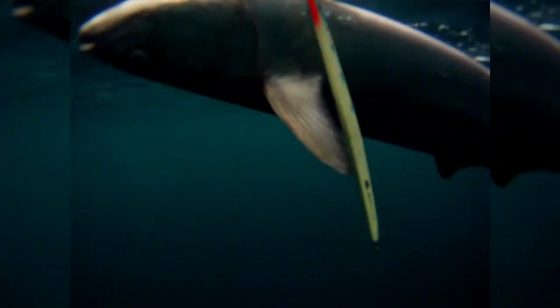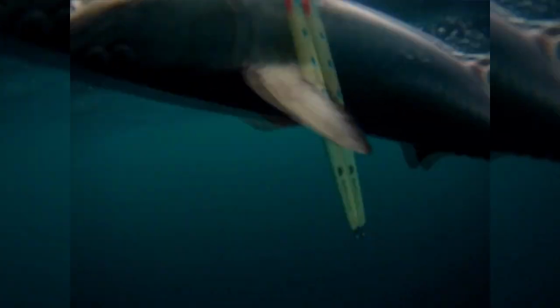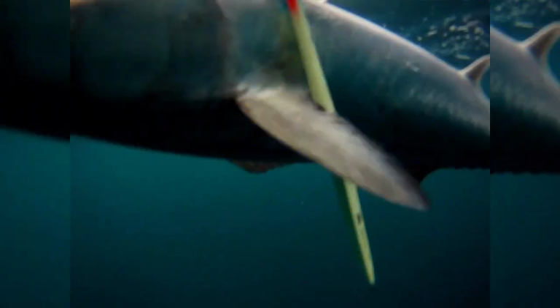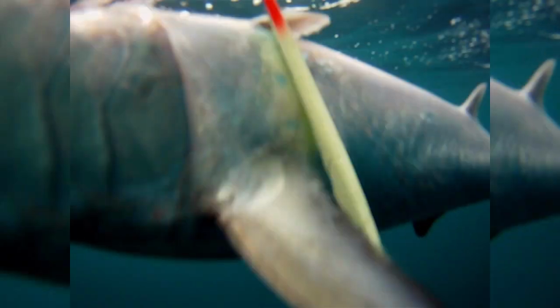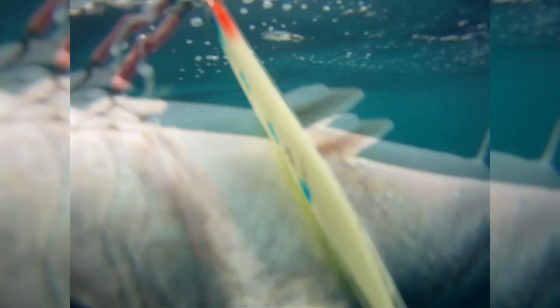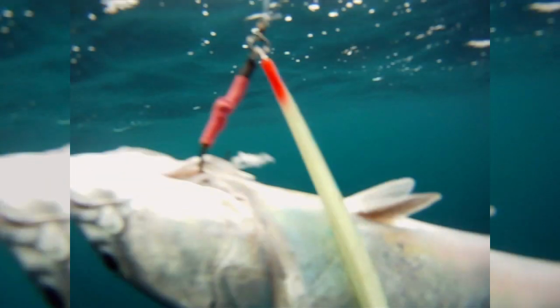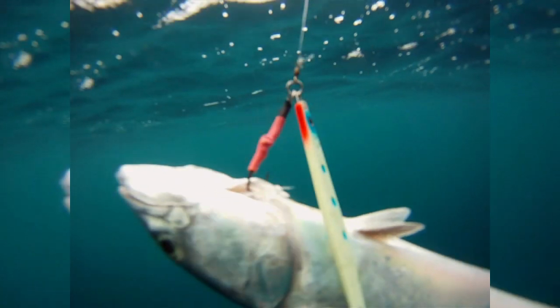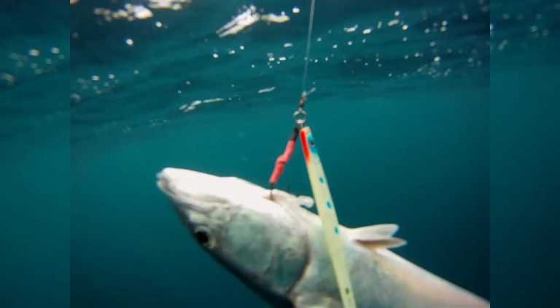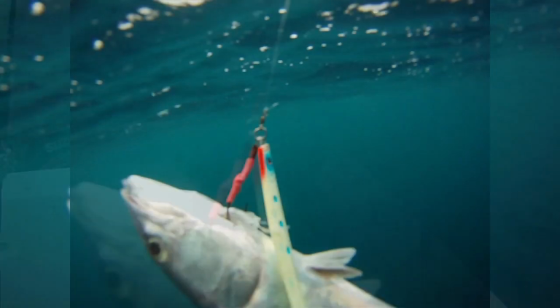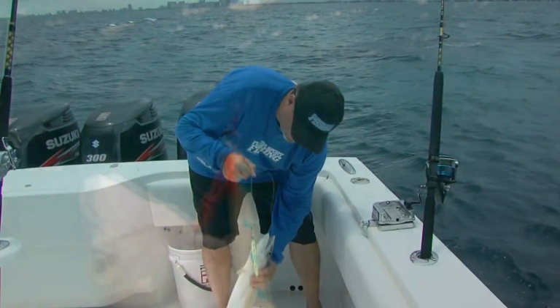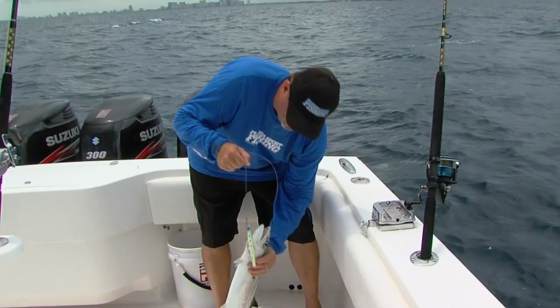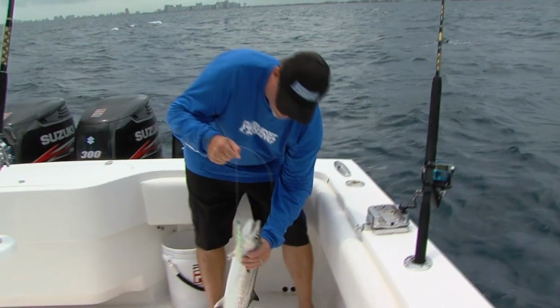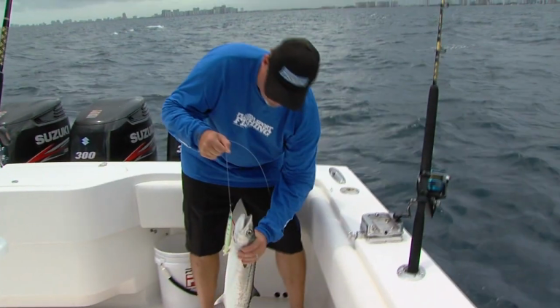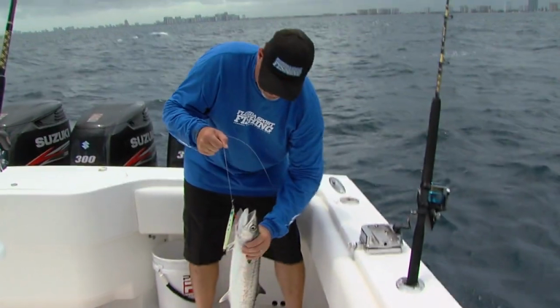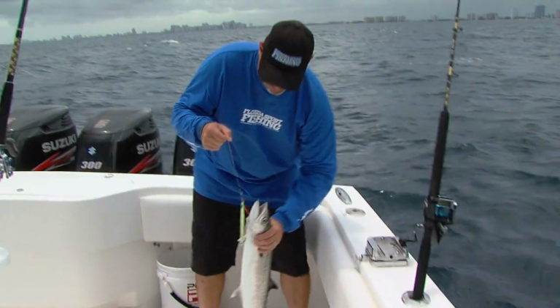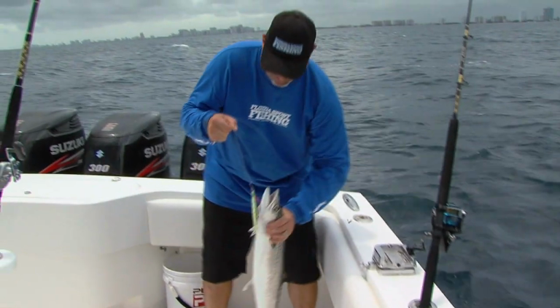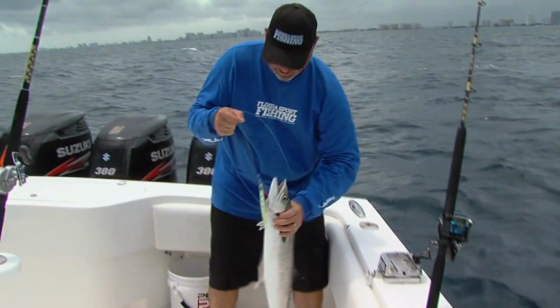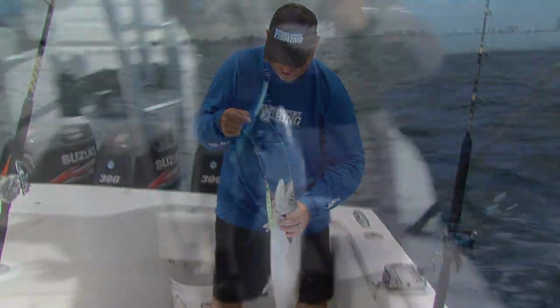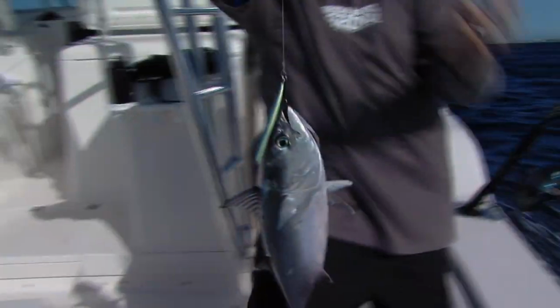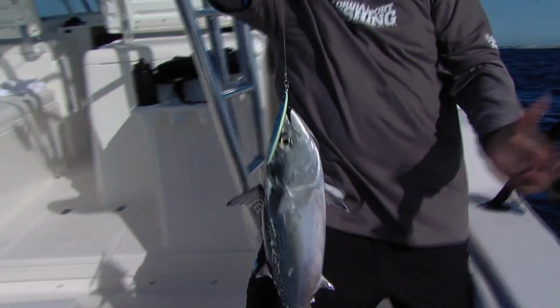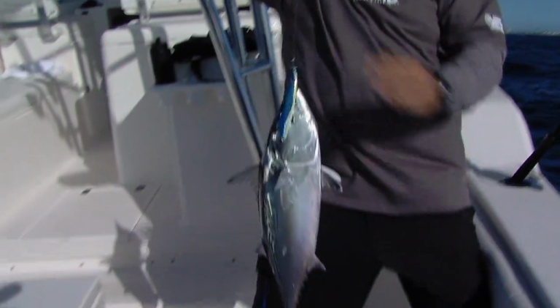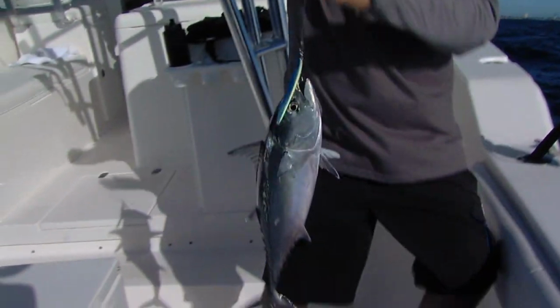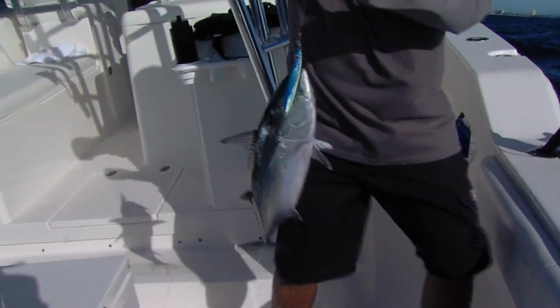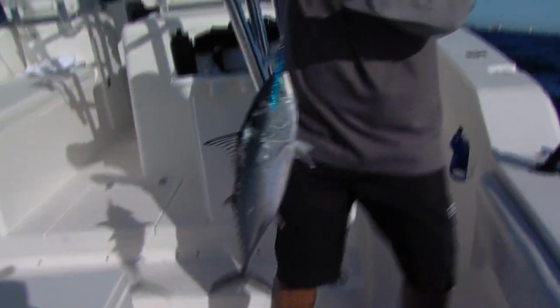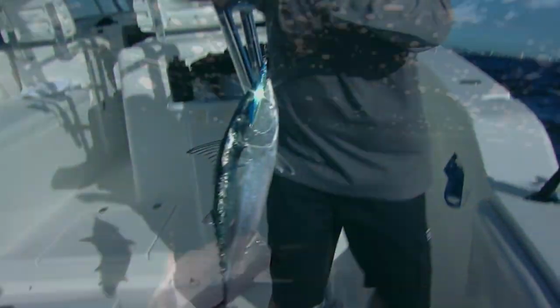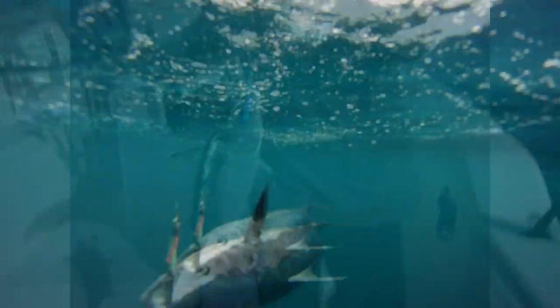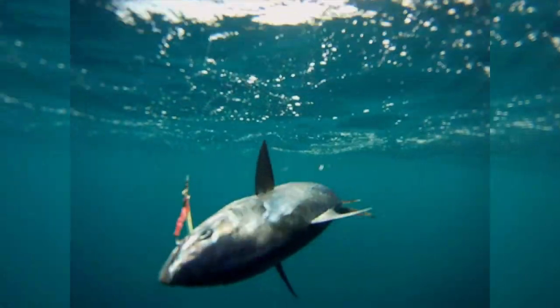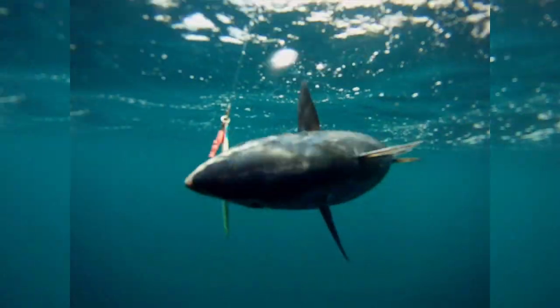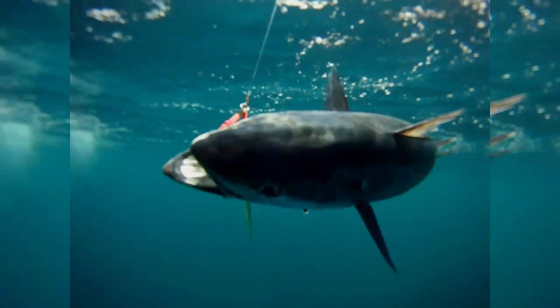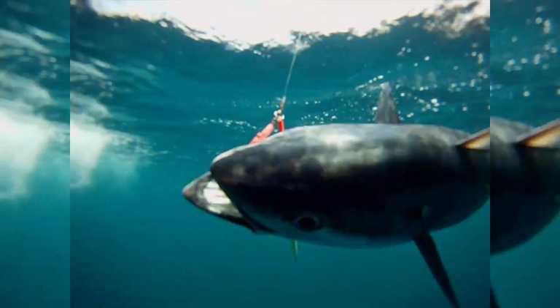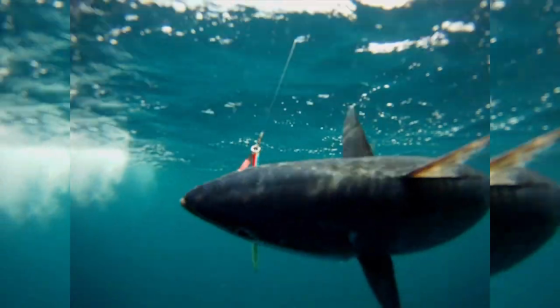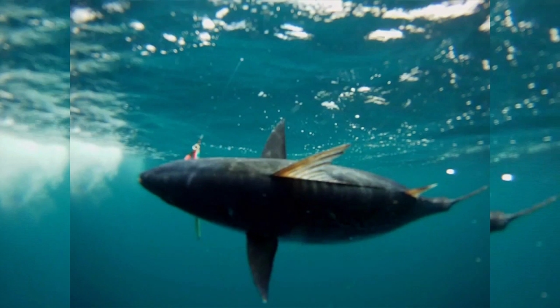King mackerel, wahoo, dolphin, Spanish mackerel, bonita, blackfin tuna — they all crush vertical jigs.